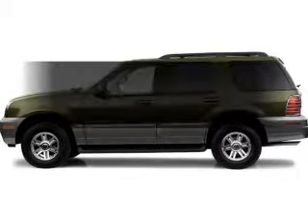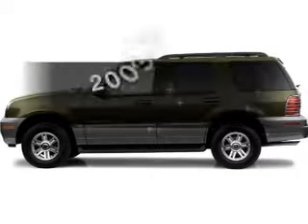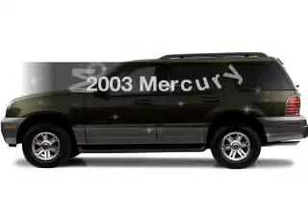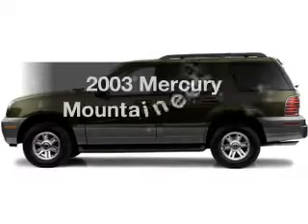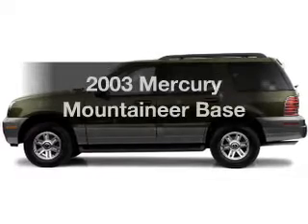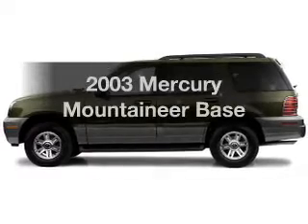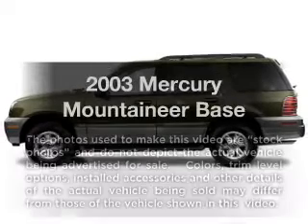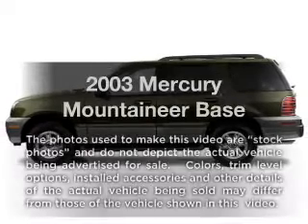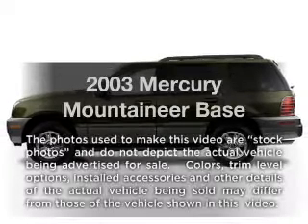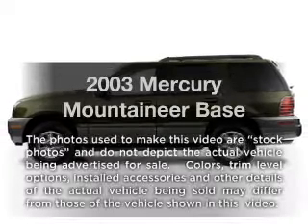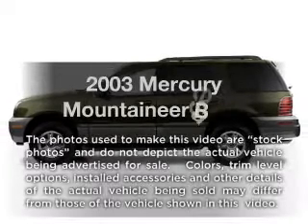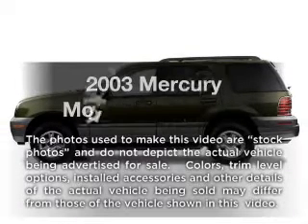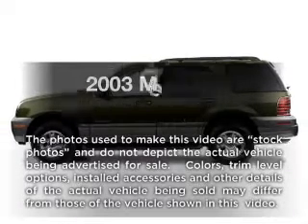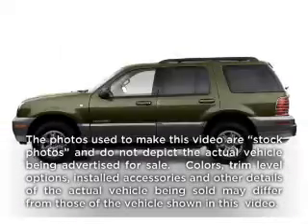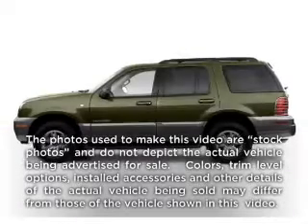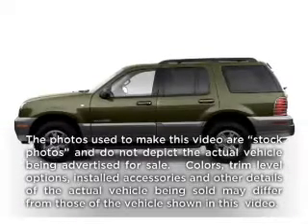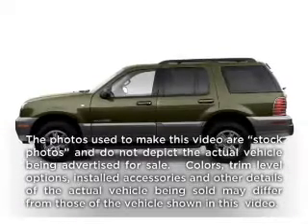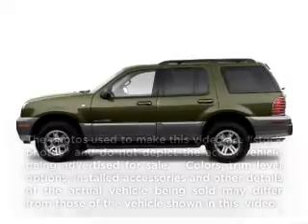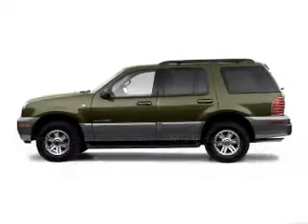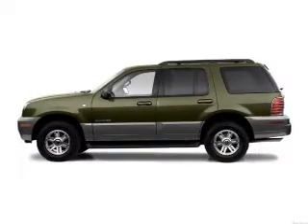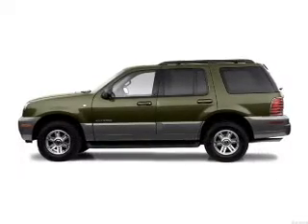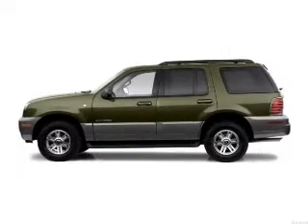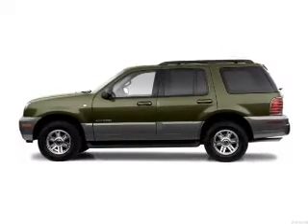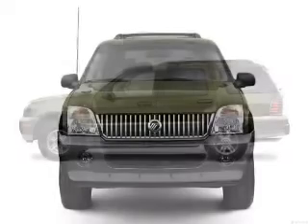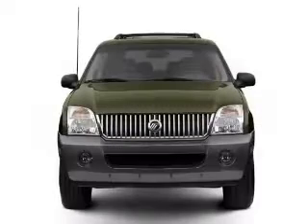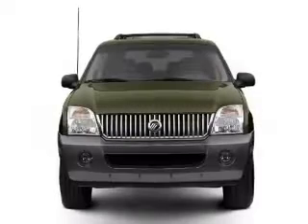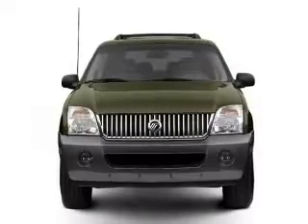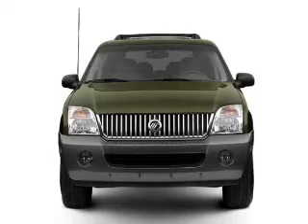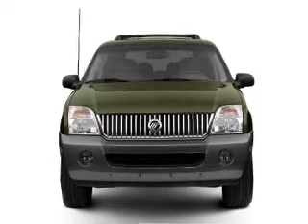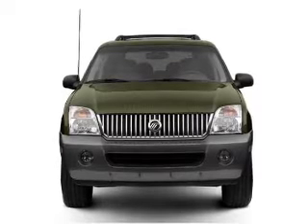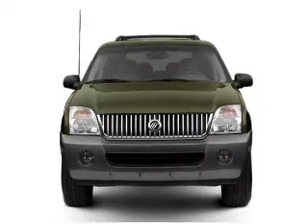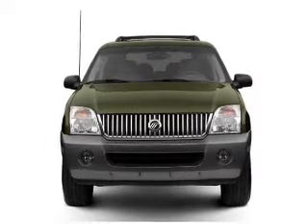Get noticed in this 2003 Mercury Mountaineer. If you're looking for an automobile with great attributes, look no further.